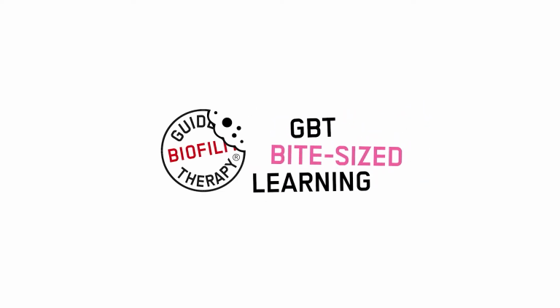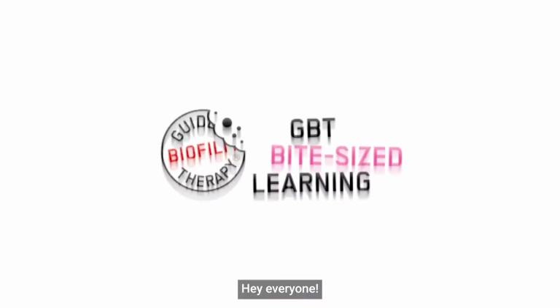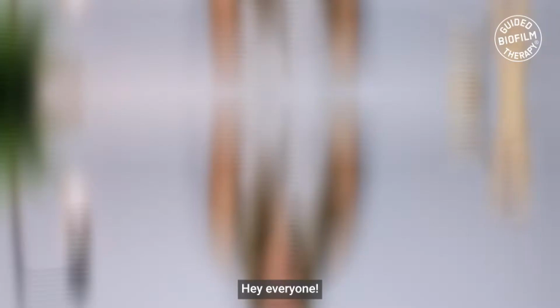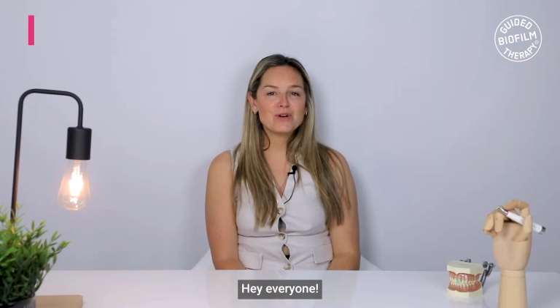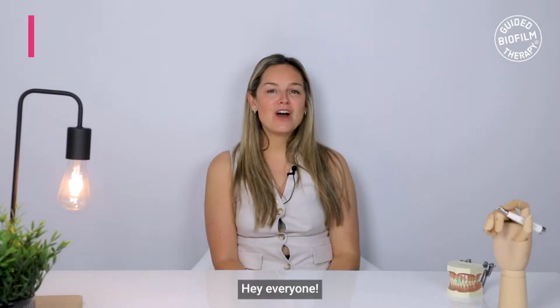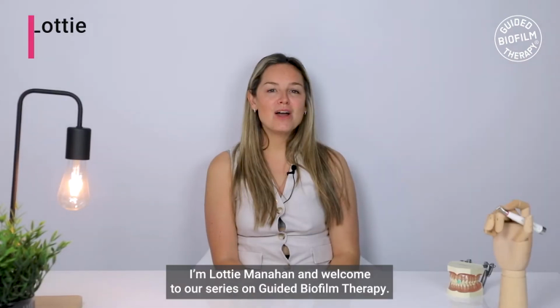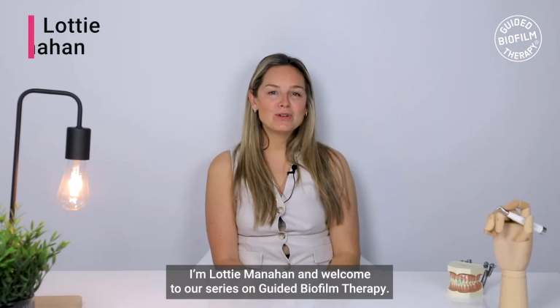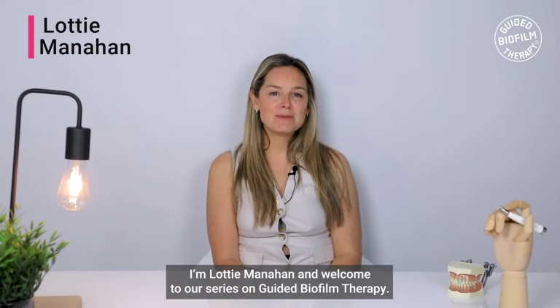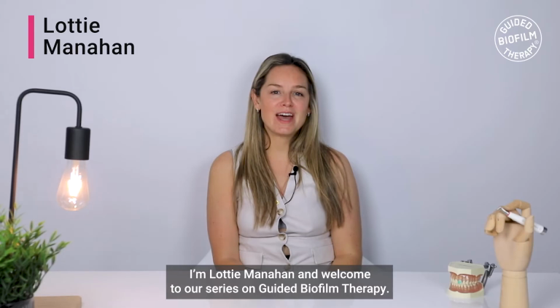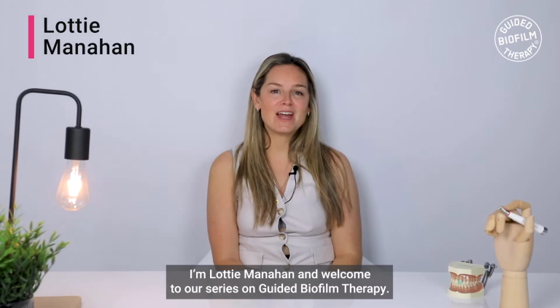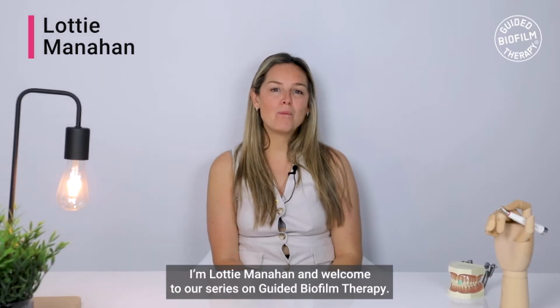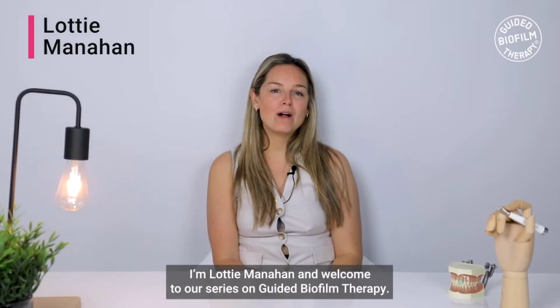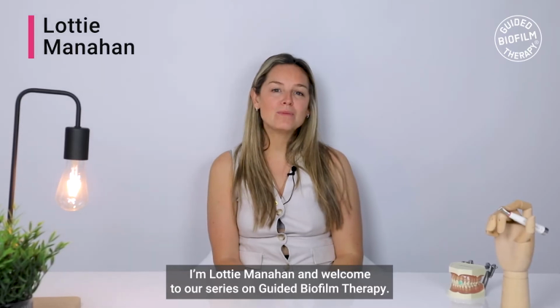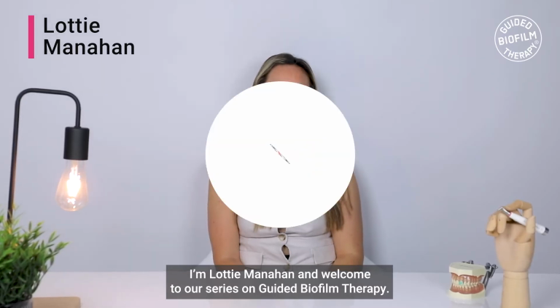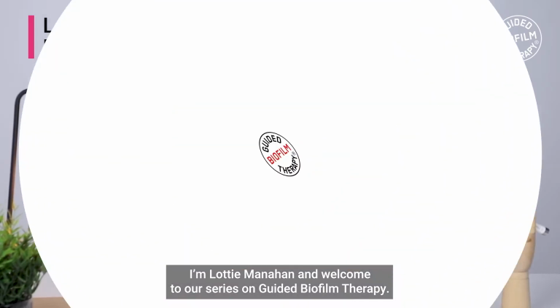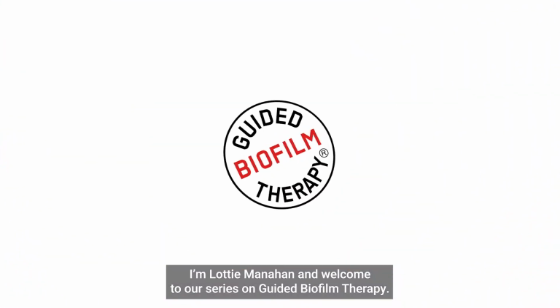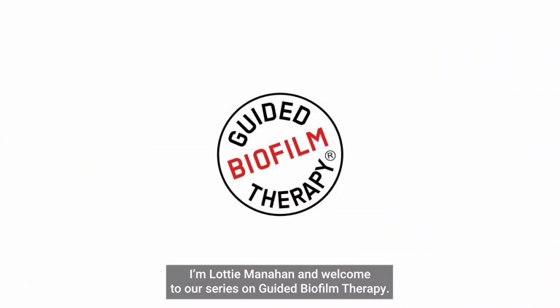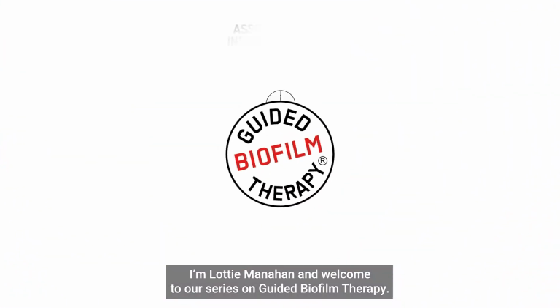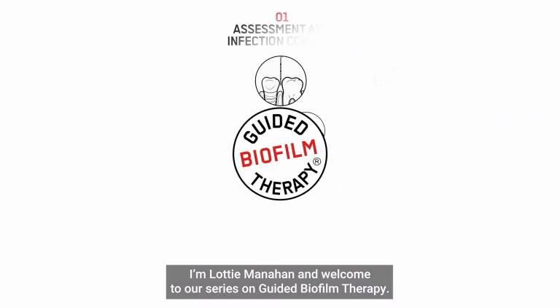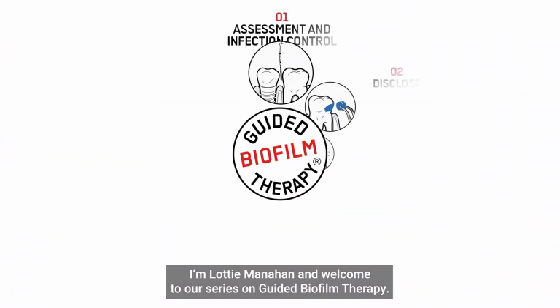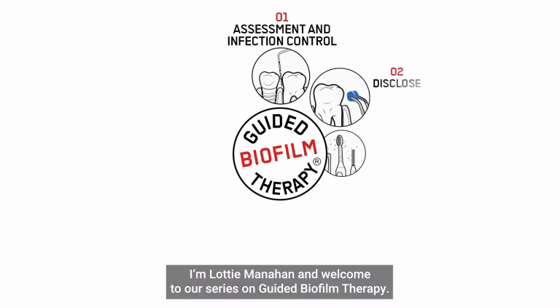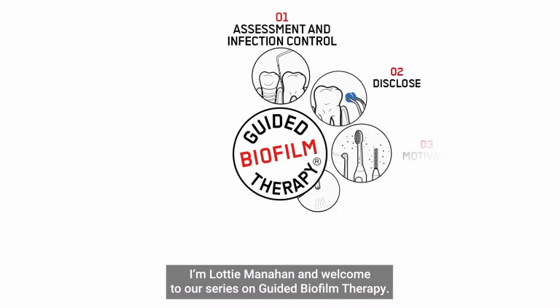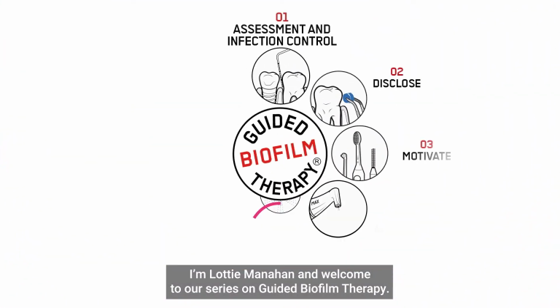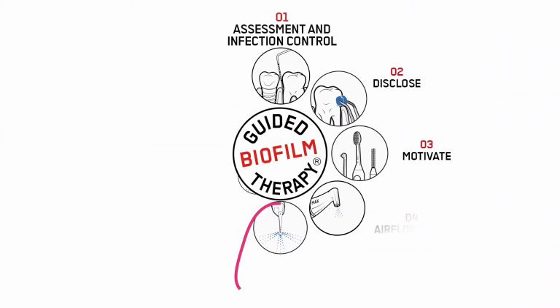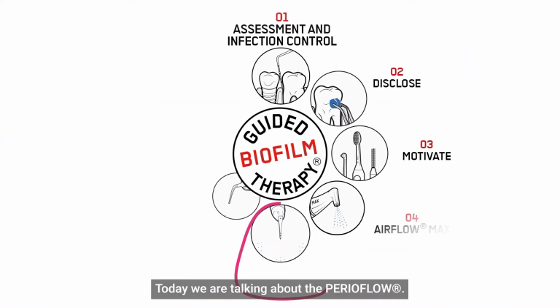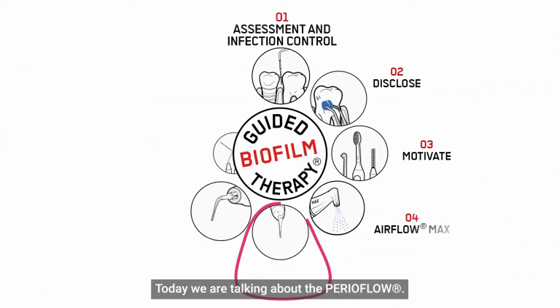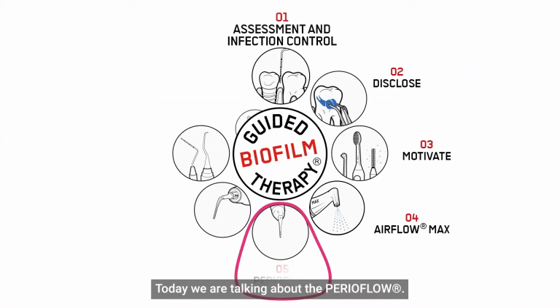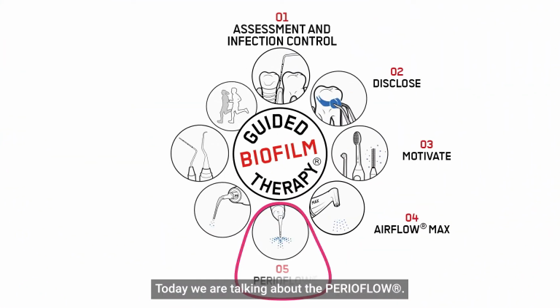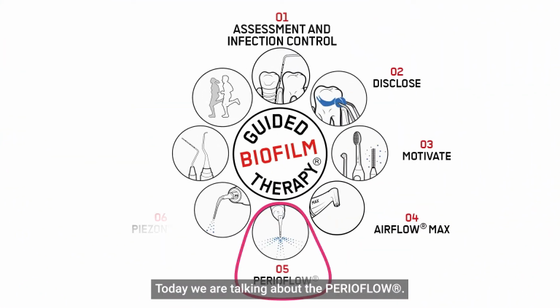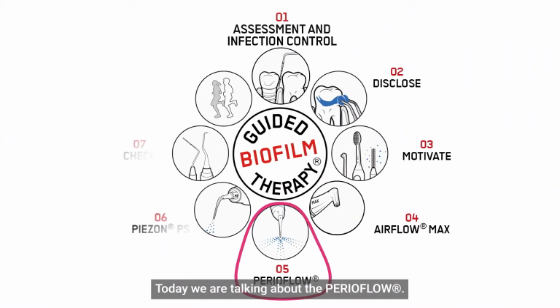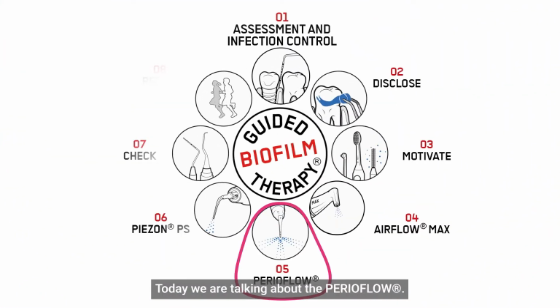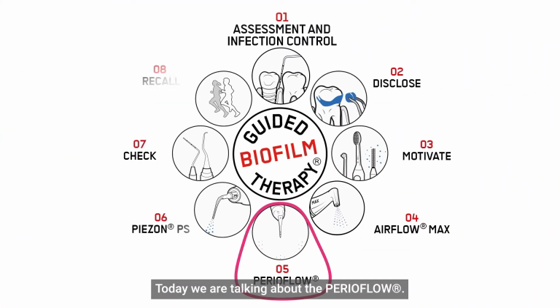Hey everyone, I'm Lottie Managhan and welcome to our series on guided biofilm therapy. Today we are talking about PerioFlow.